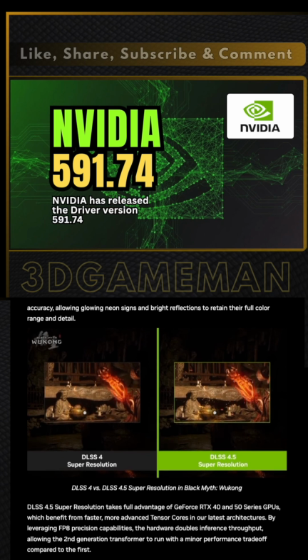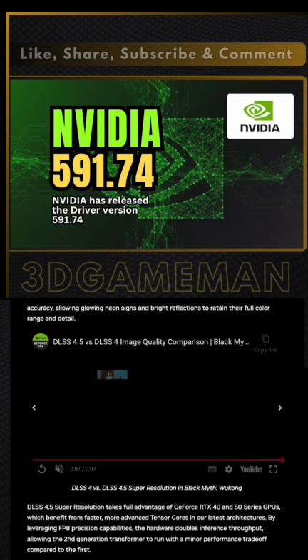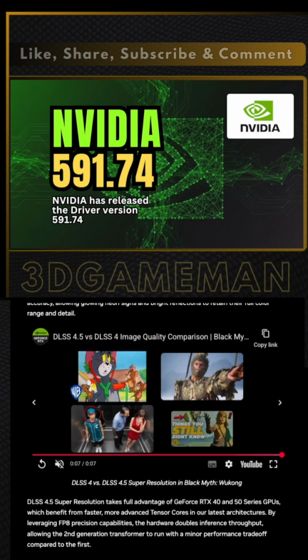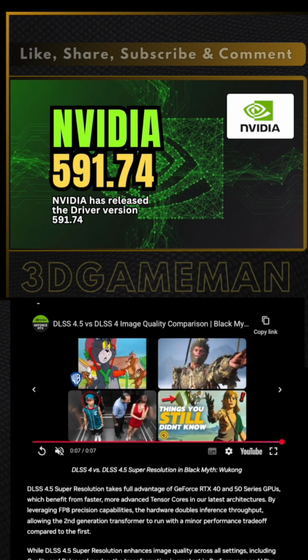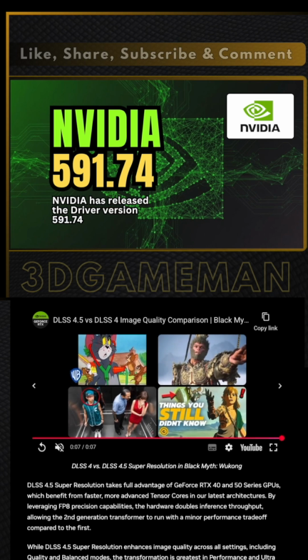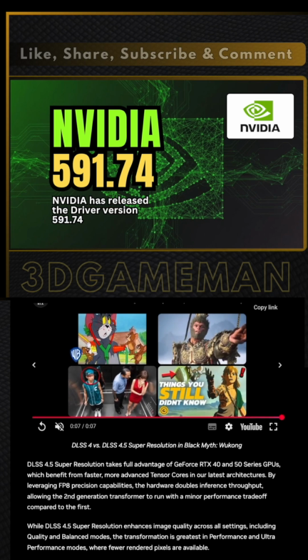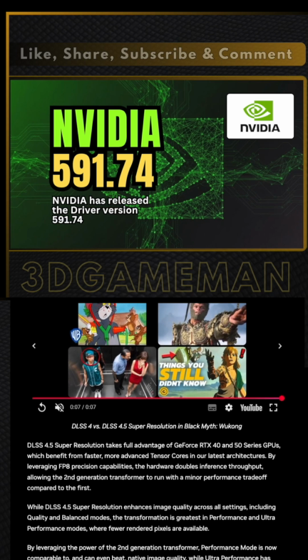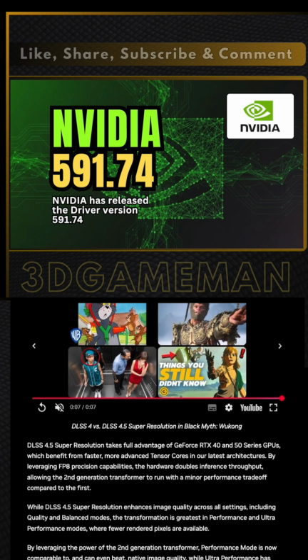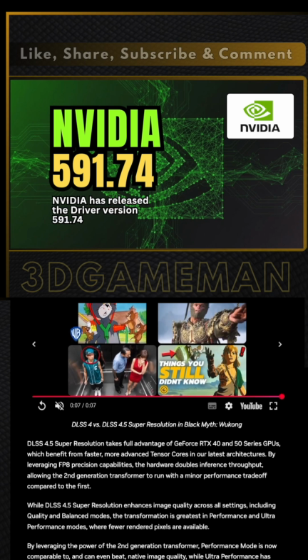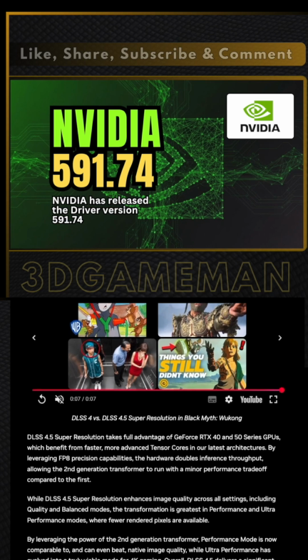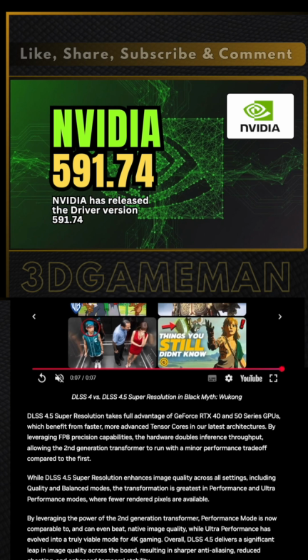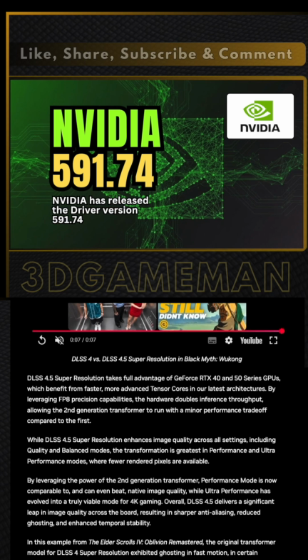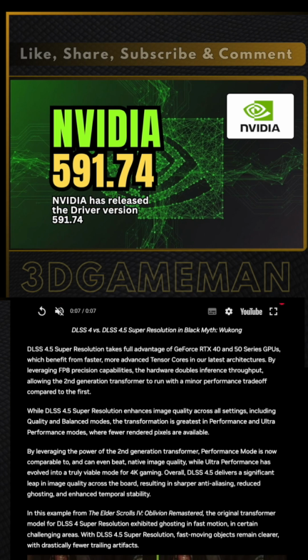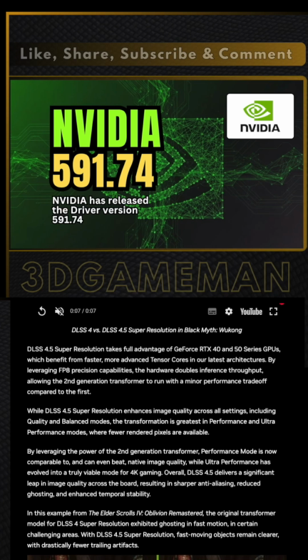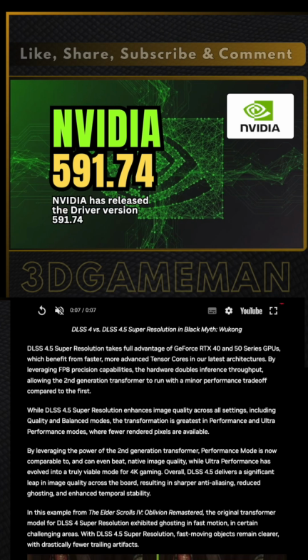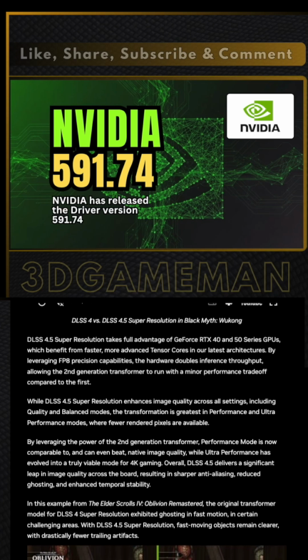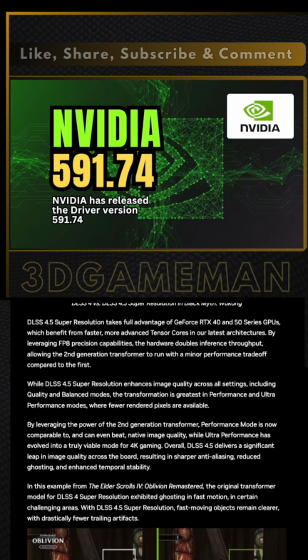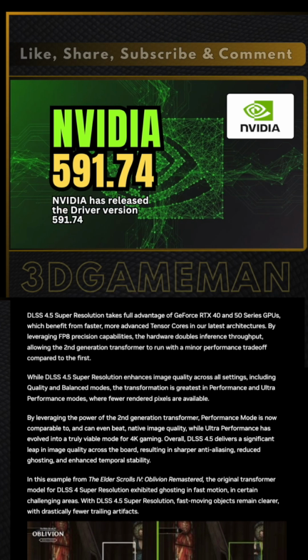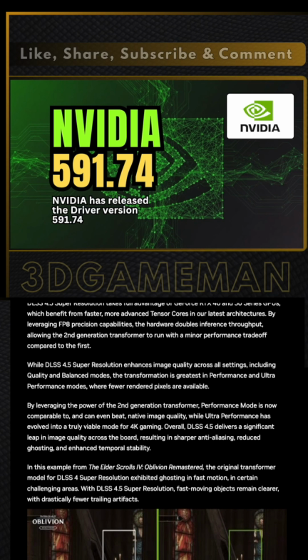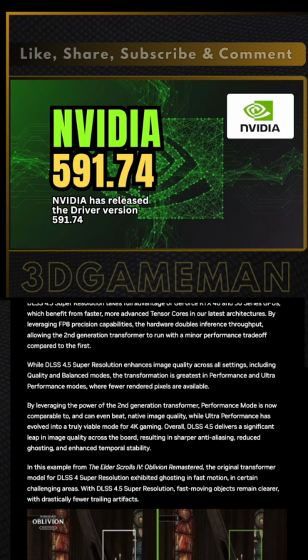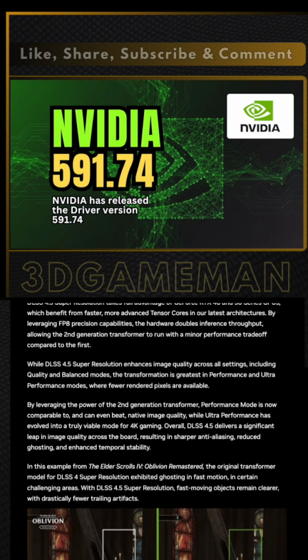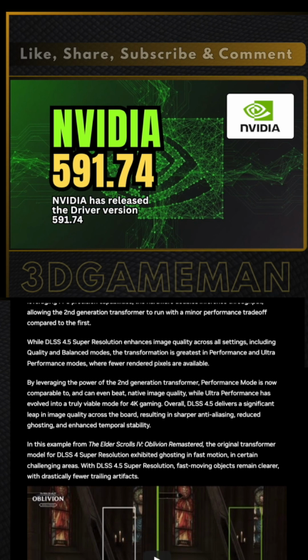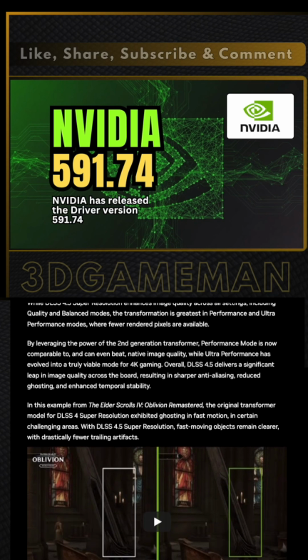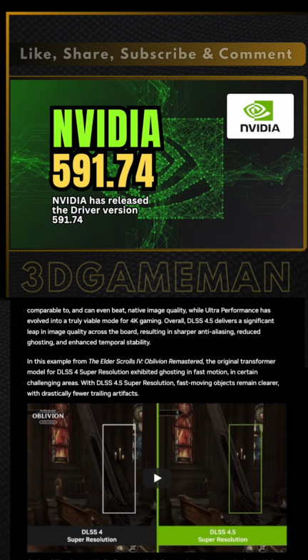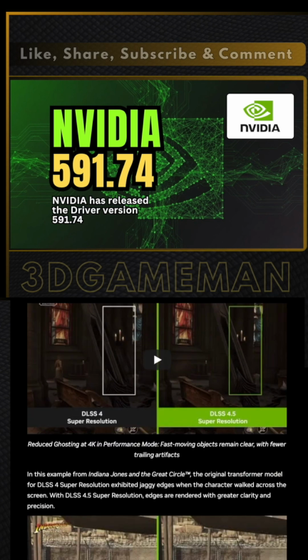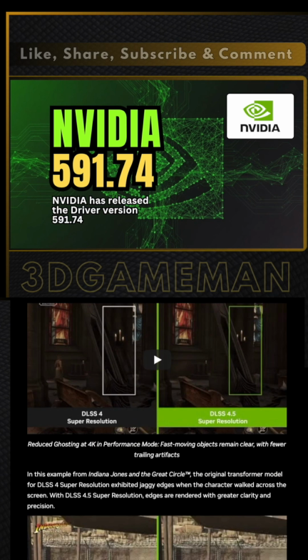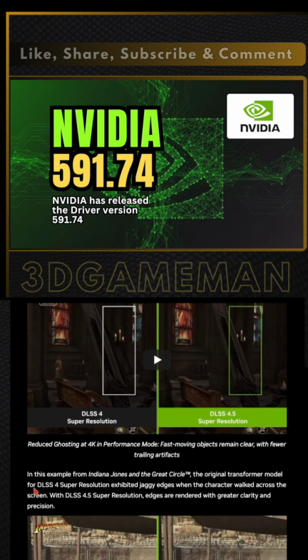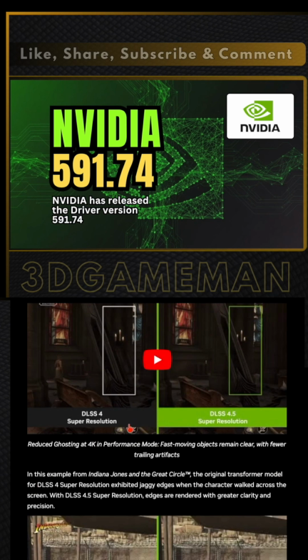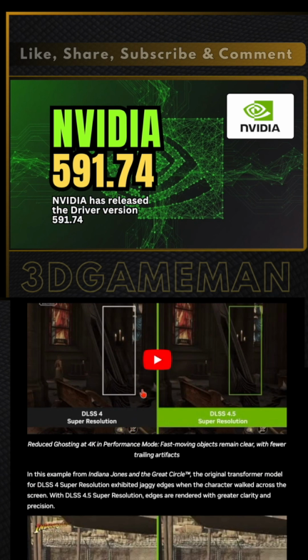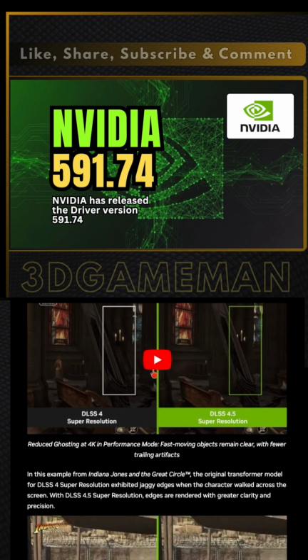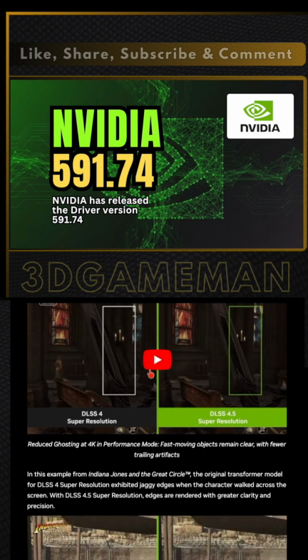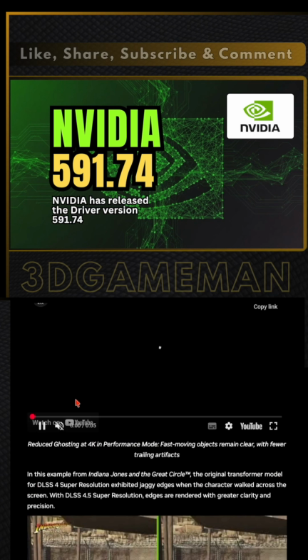Those GPUs lack the hardware for FP8 precision. This means the new models will cause a performance hit unless you stay on the older Model K preset.